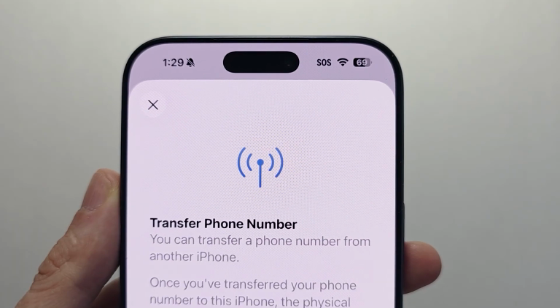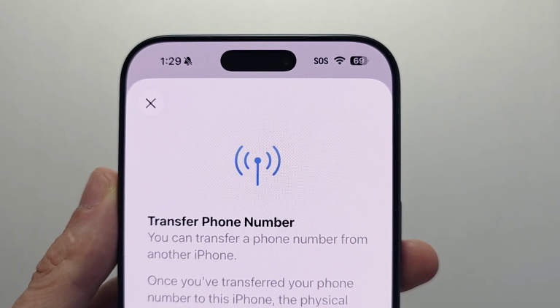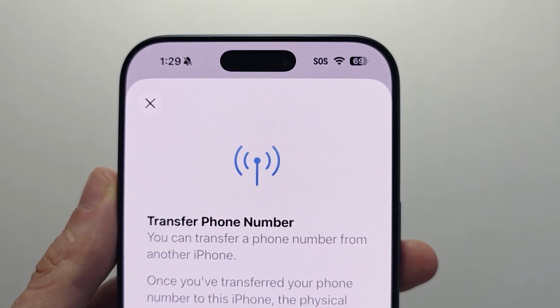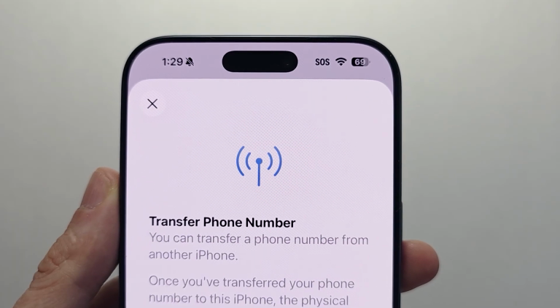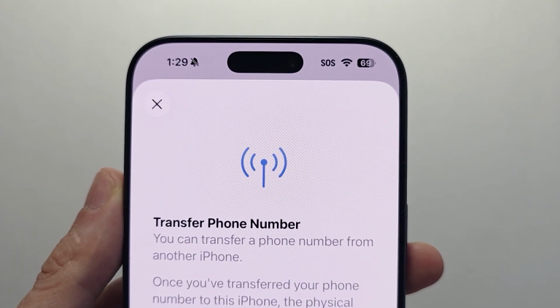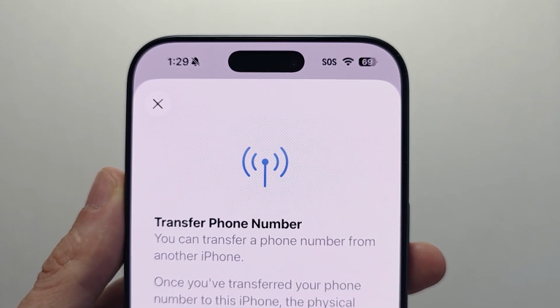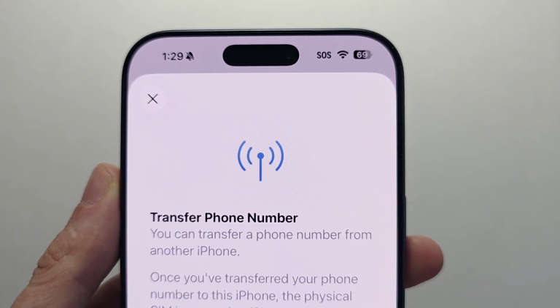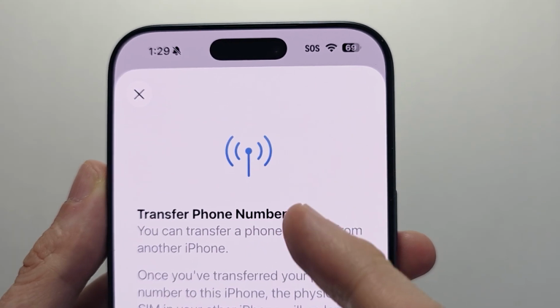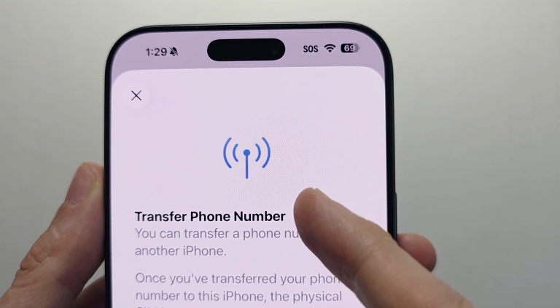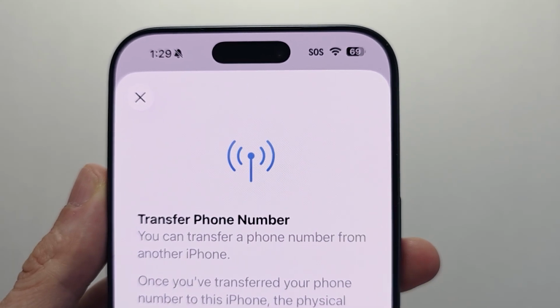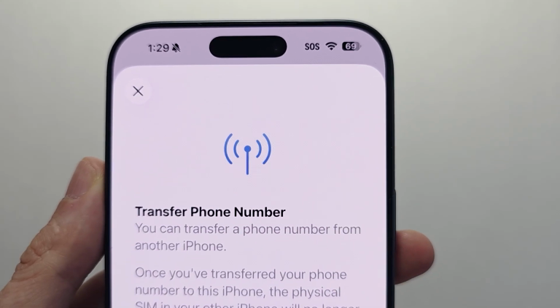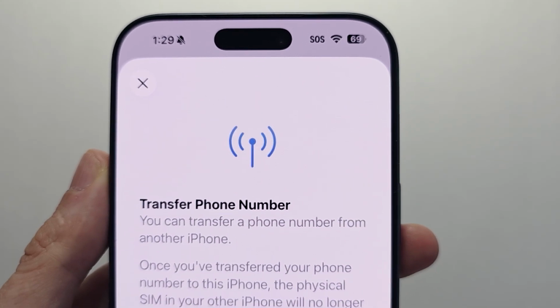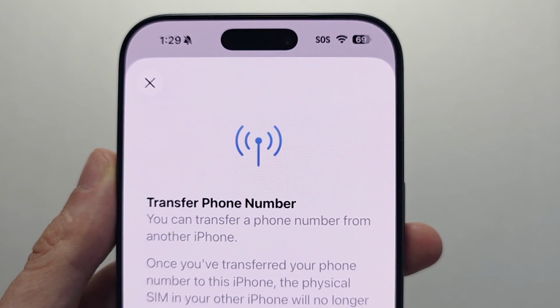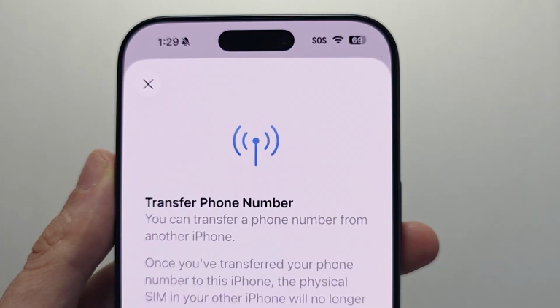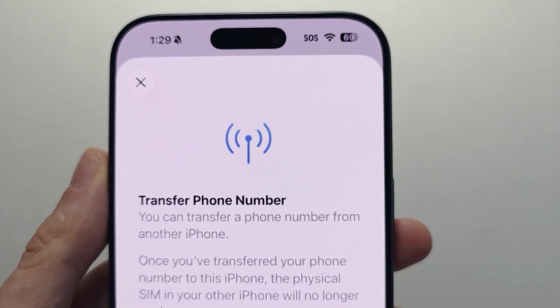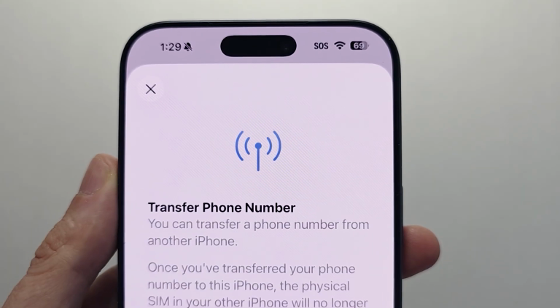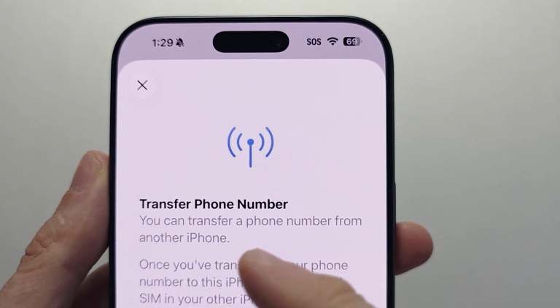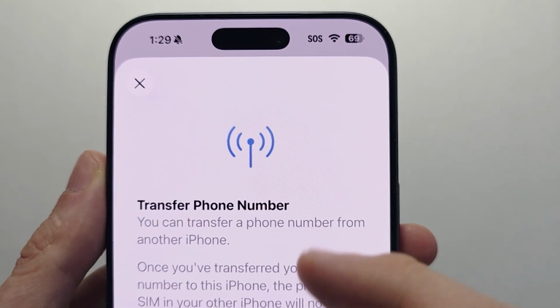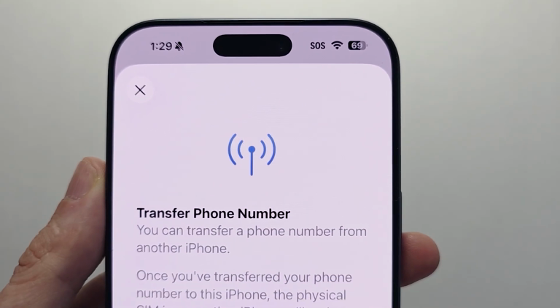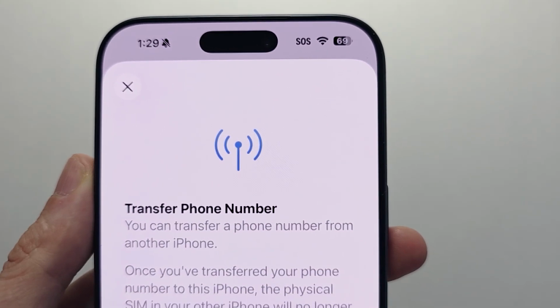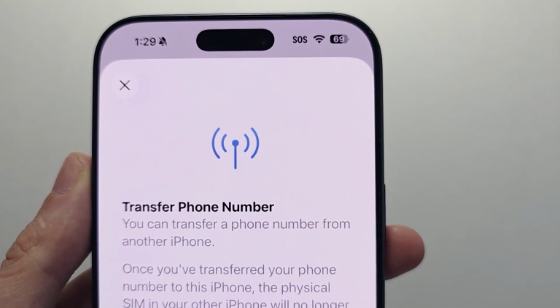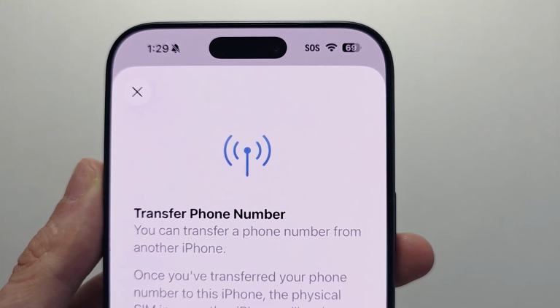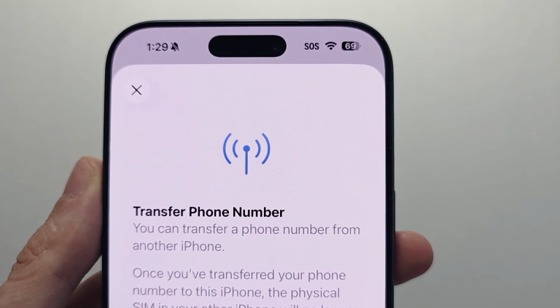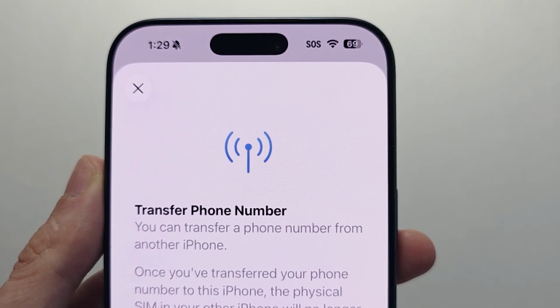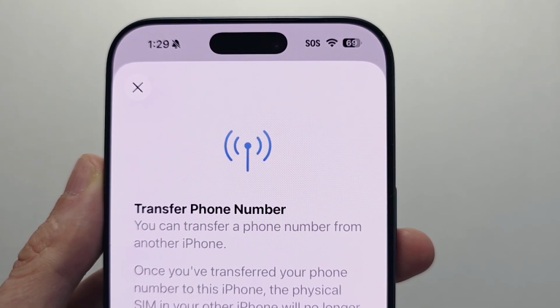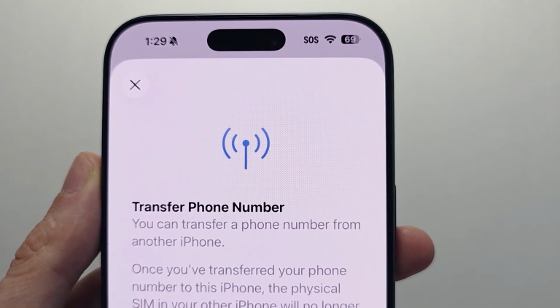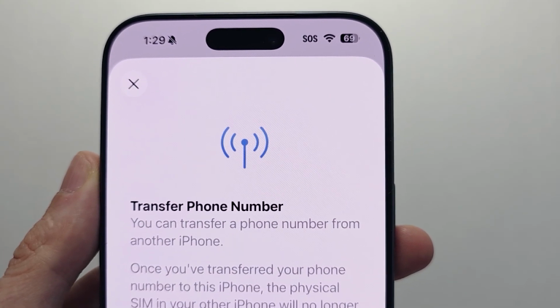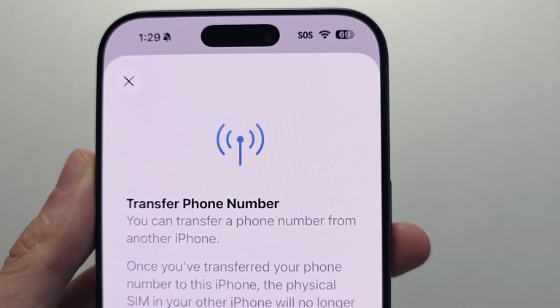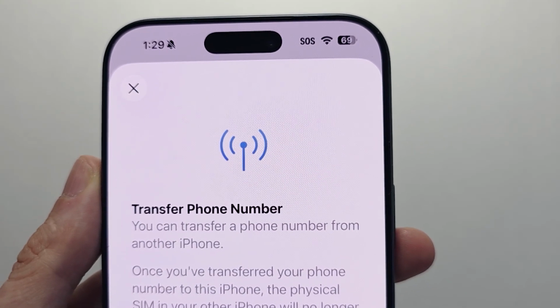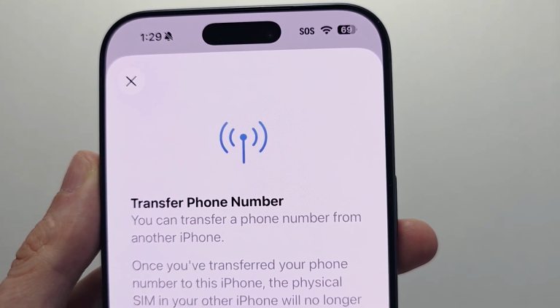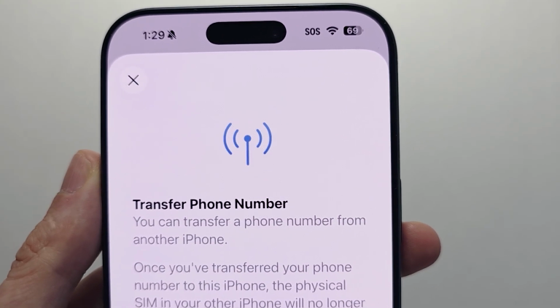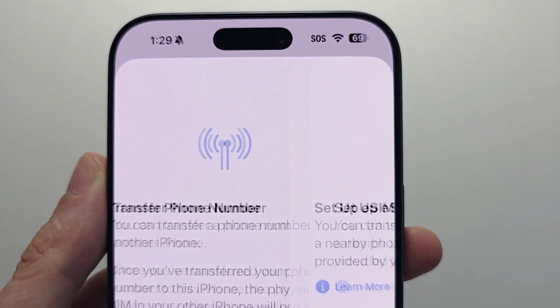You may see something about transferring a phone number from another iPhone. If you have that option you can use it, but I'm going to press on other options.